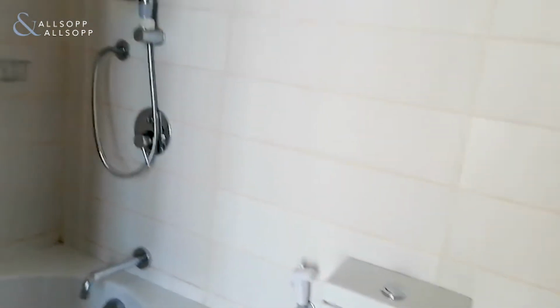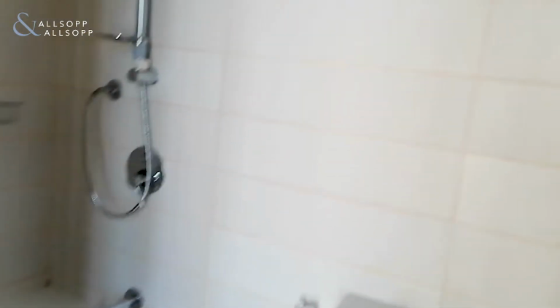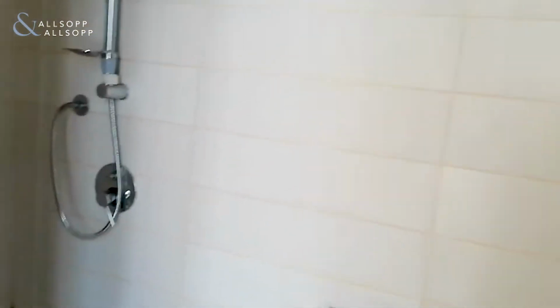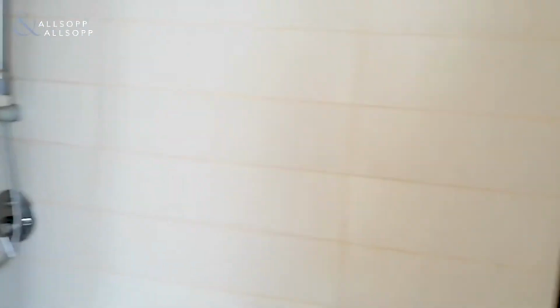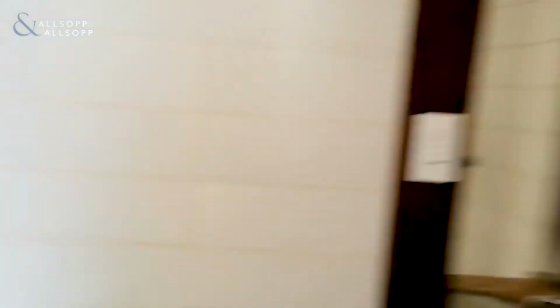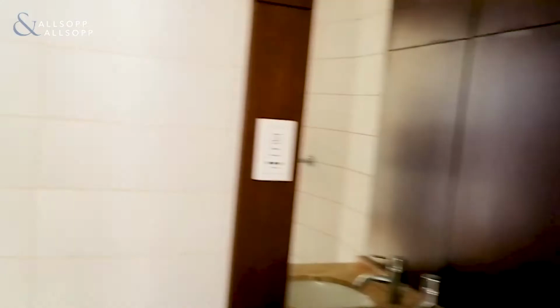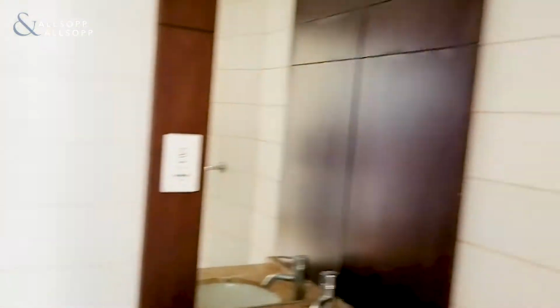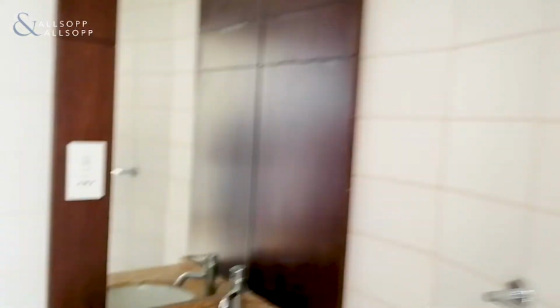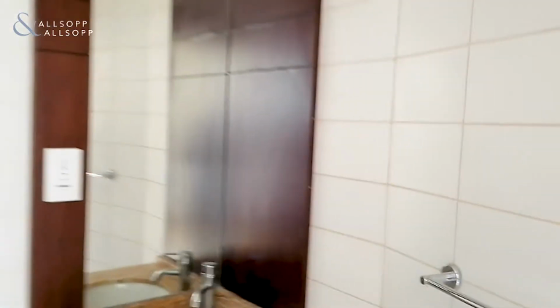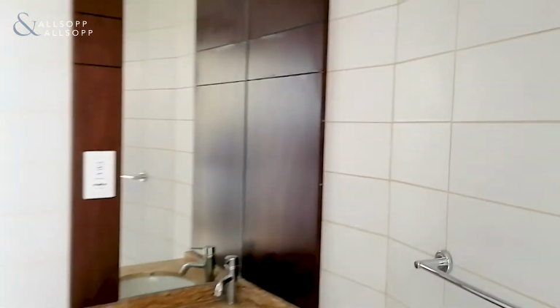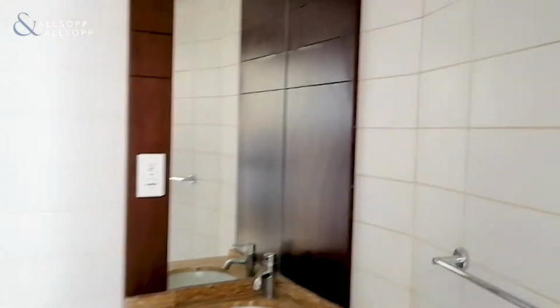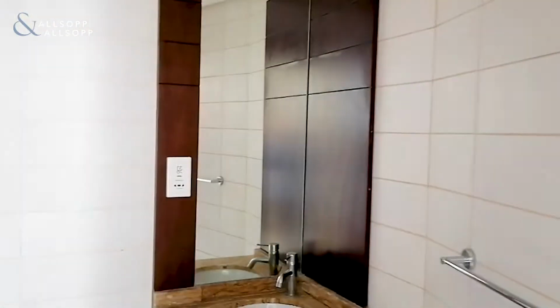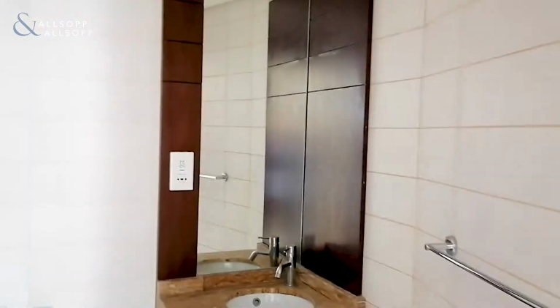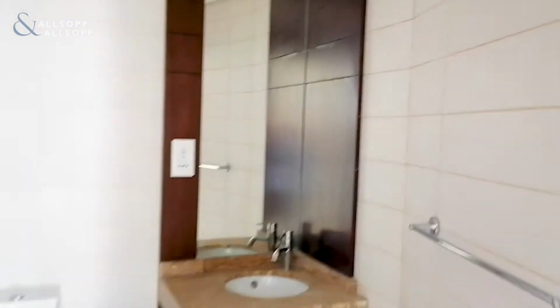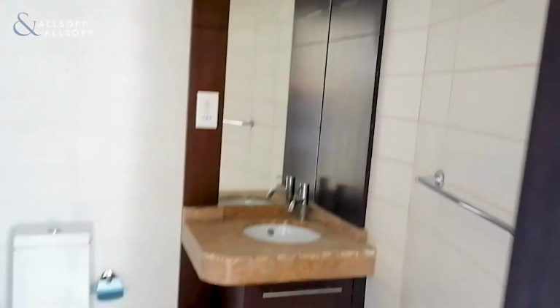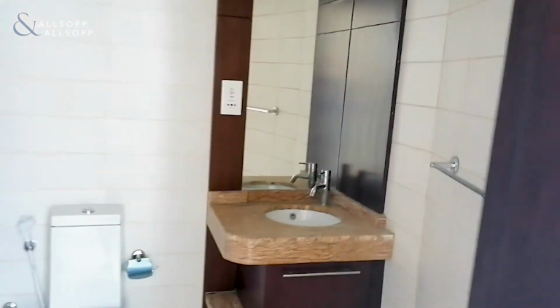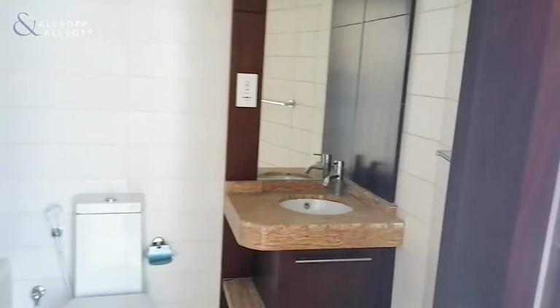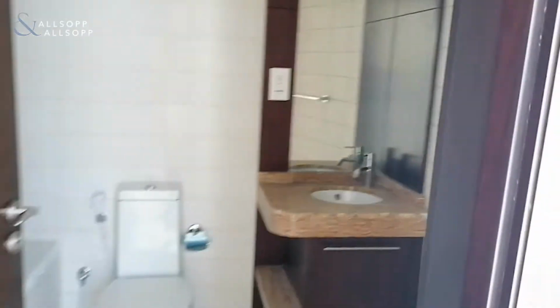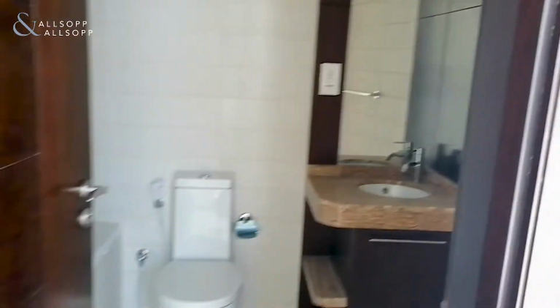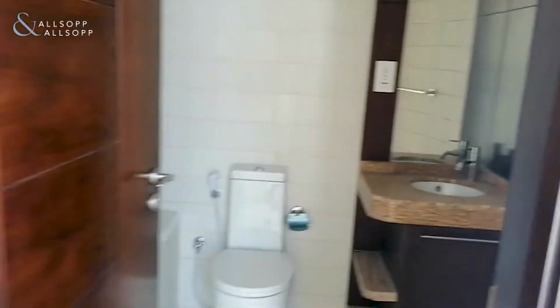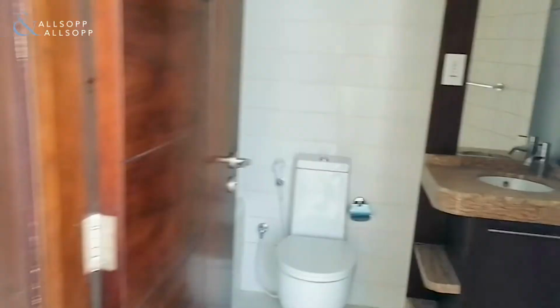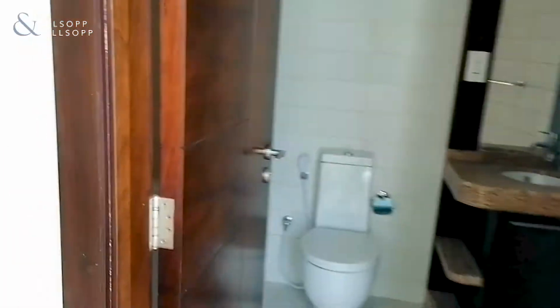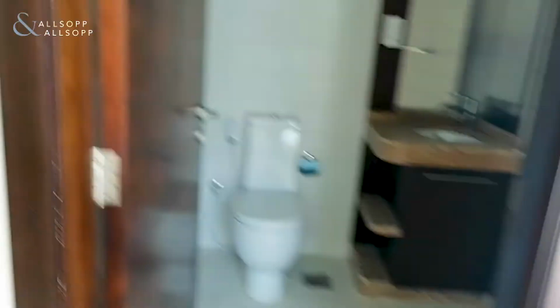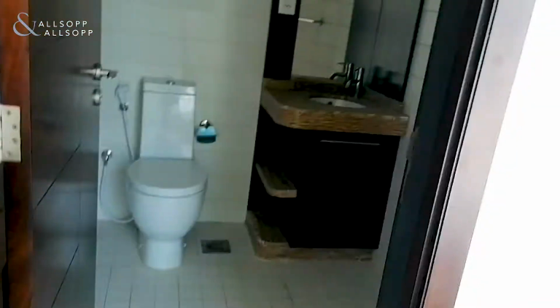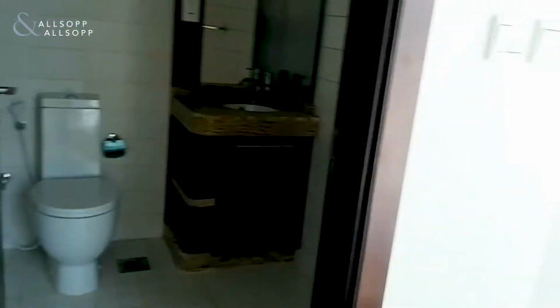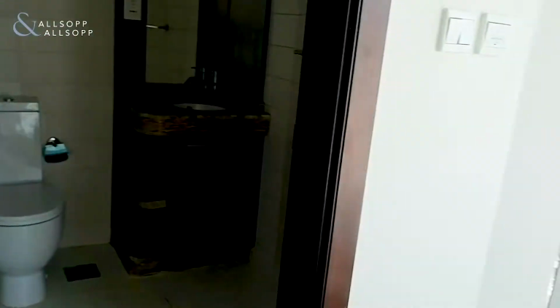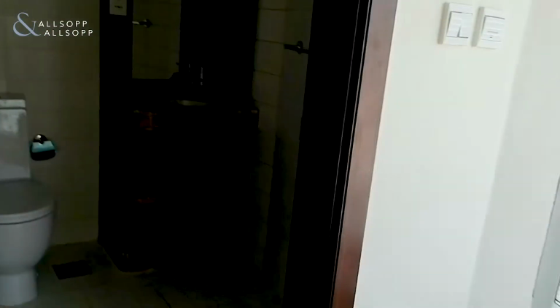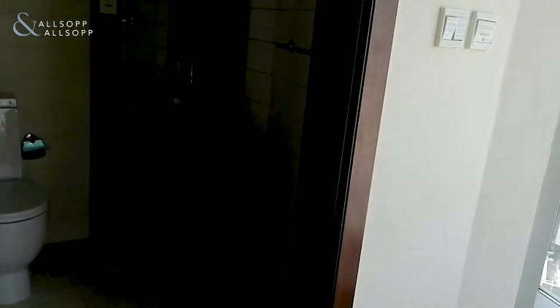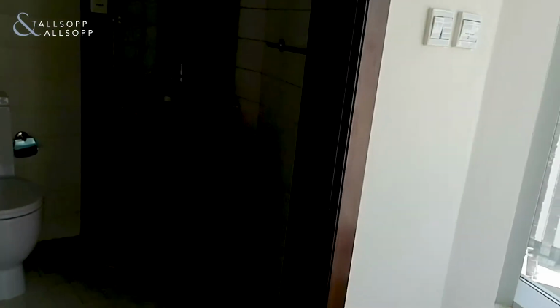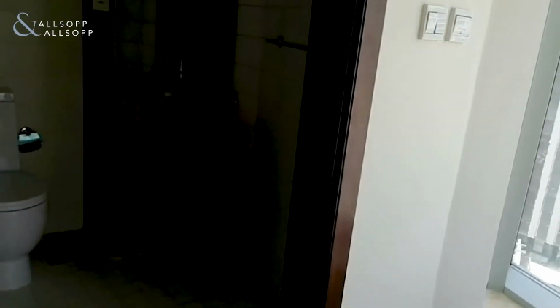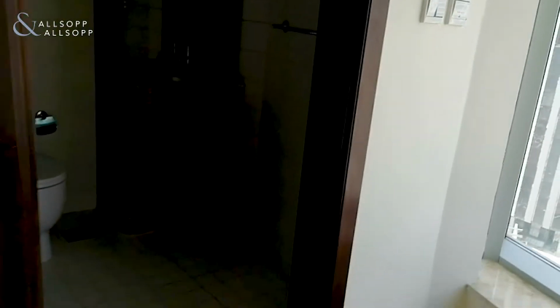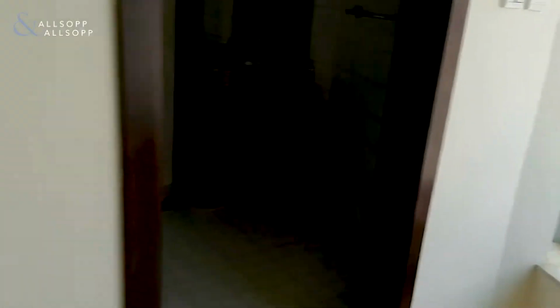There's also a mirror, a sink, basin, and some extra storage underneath as well.